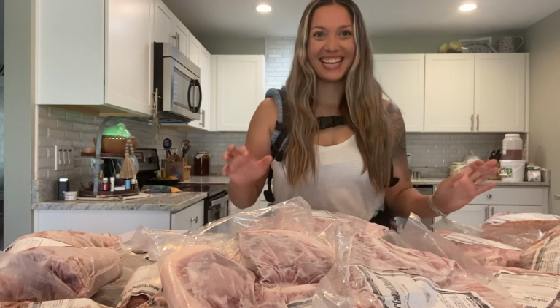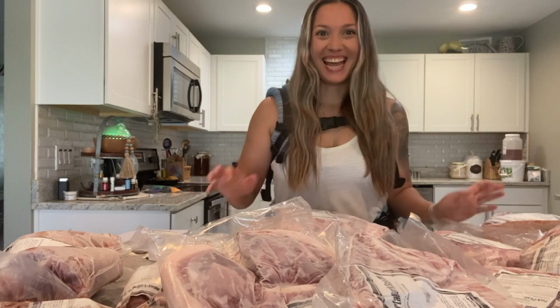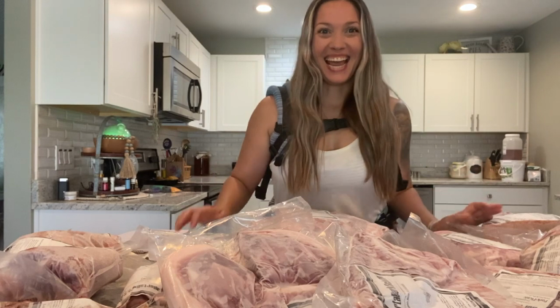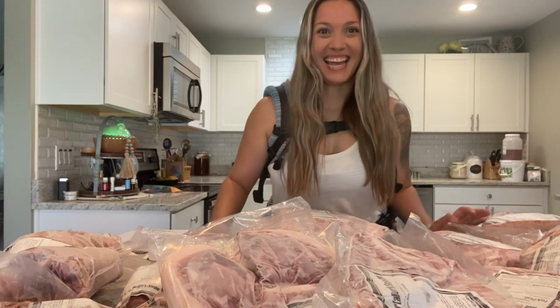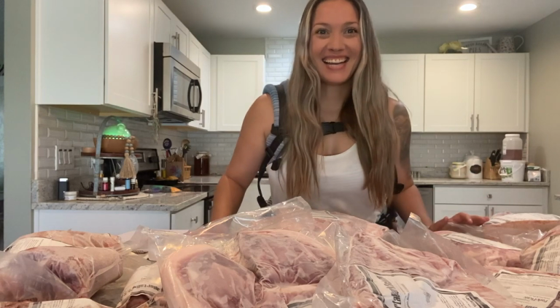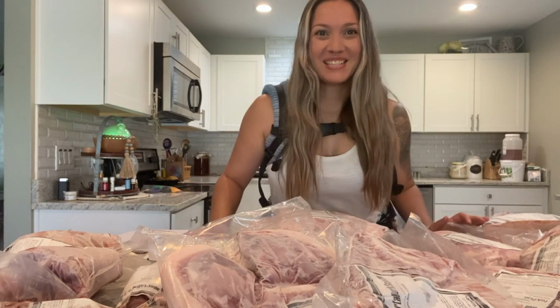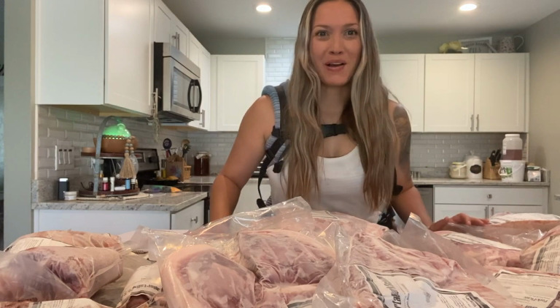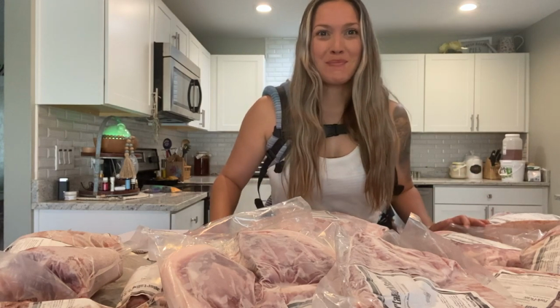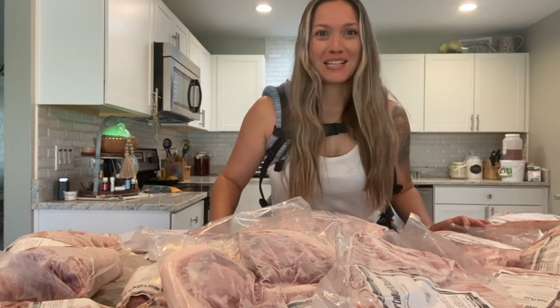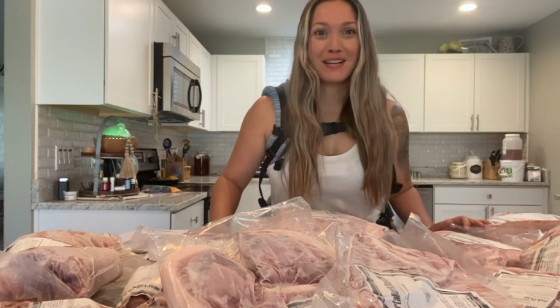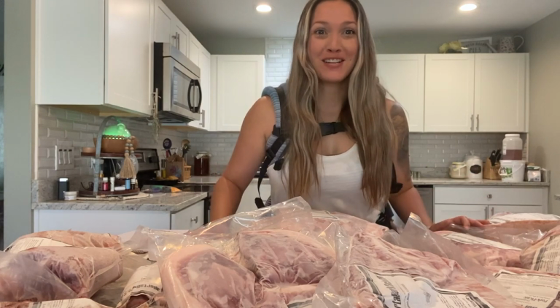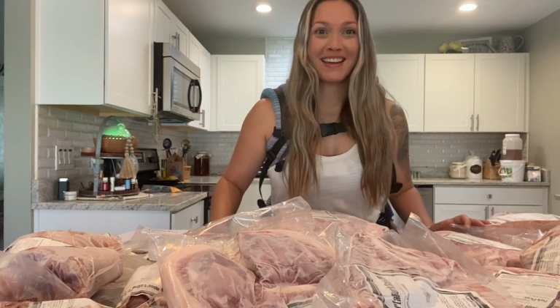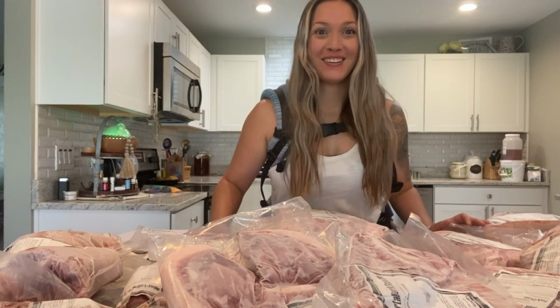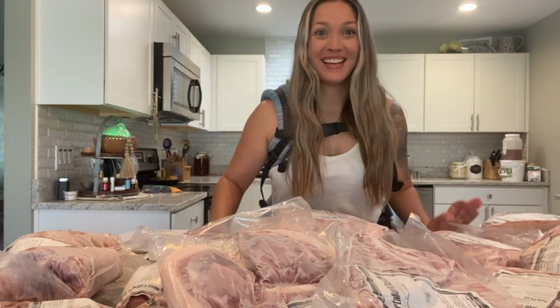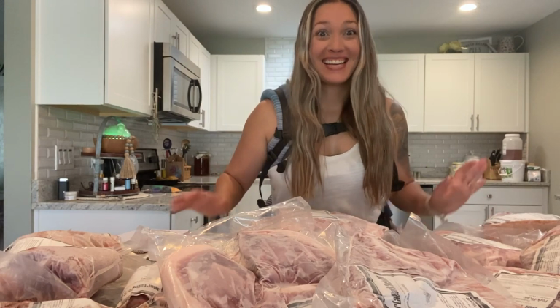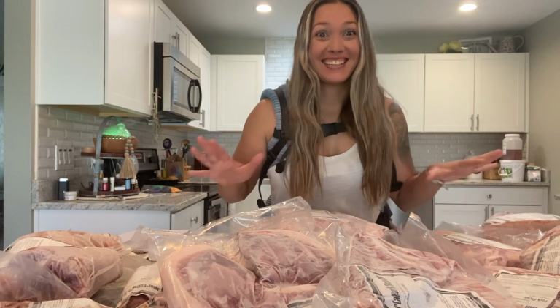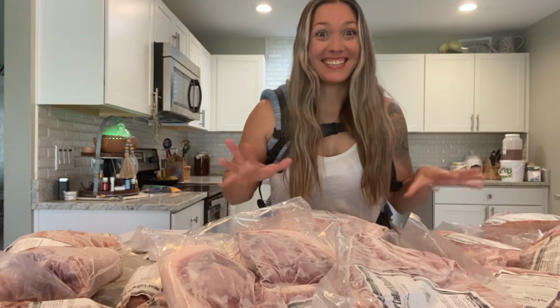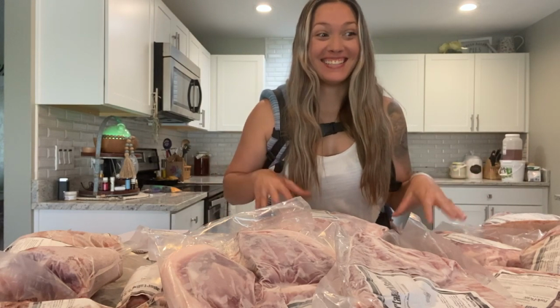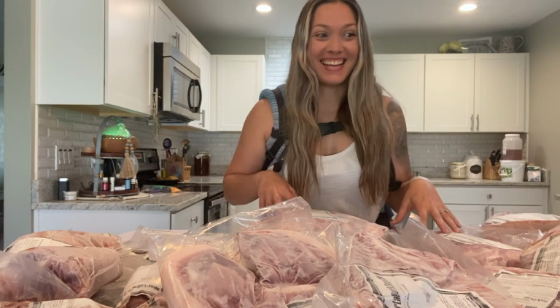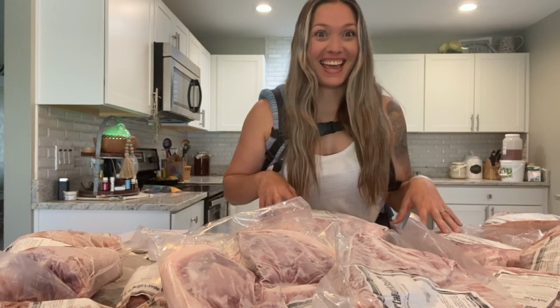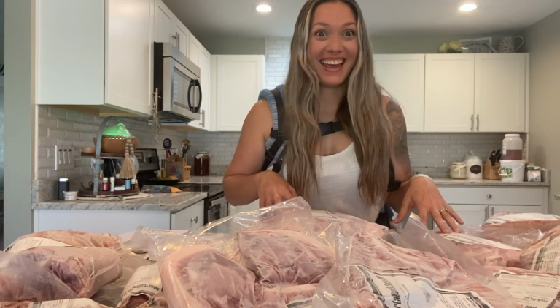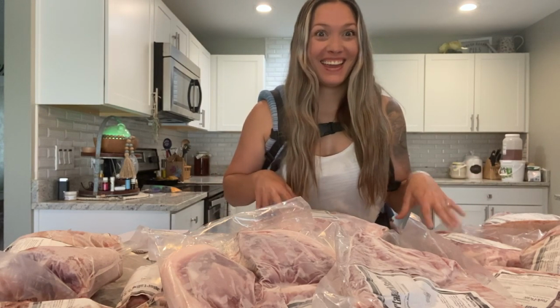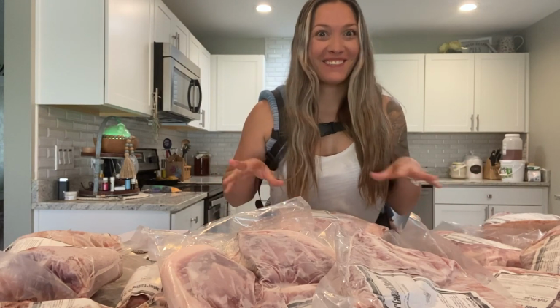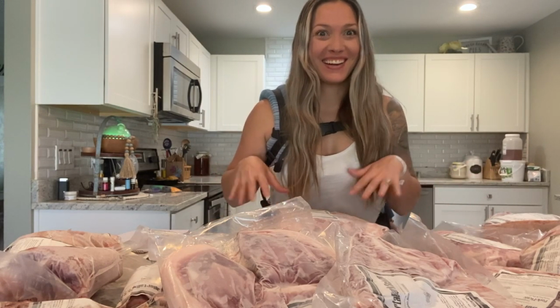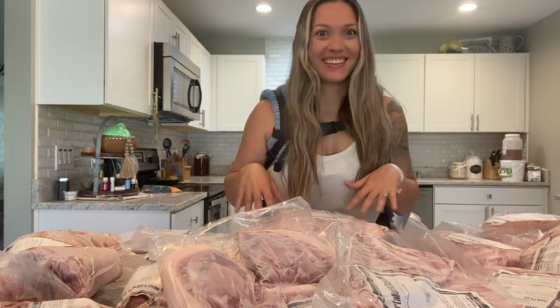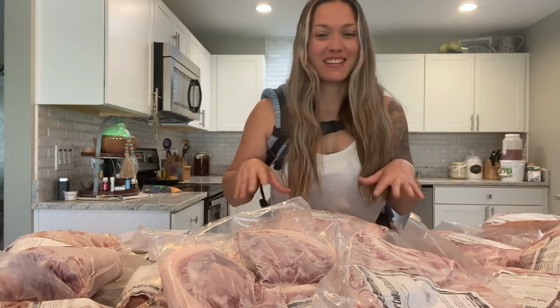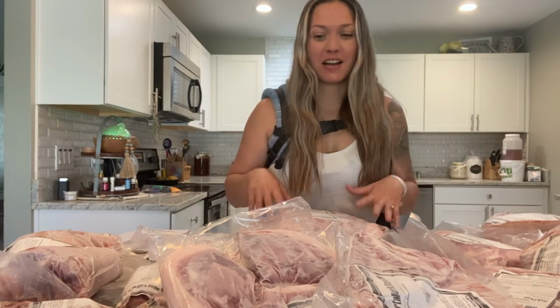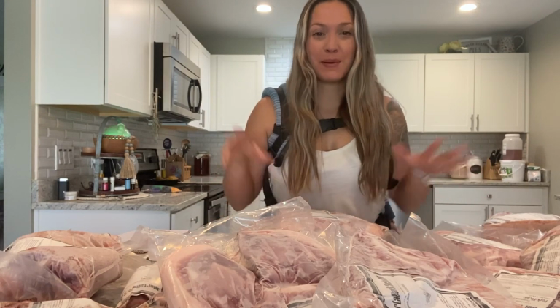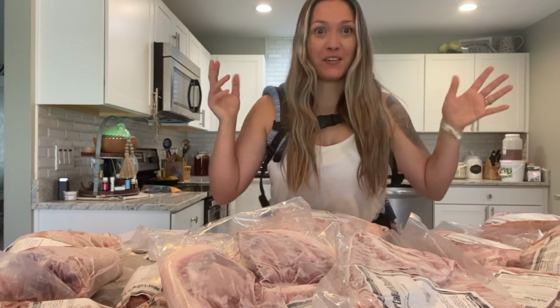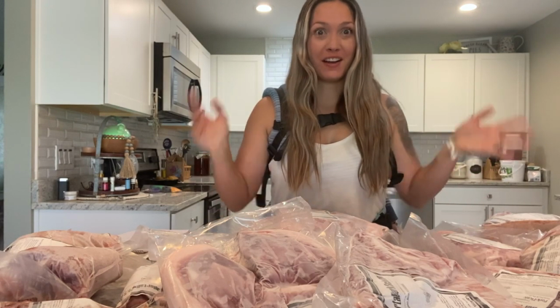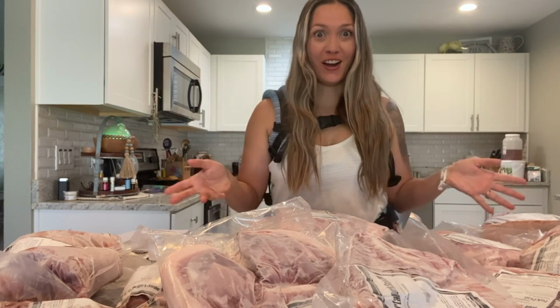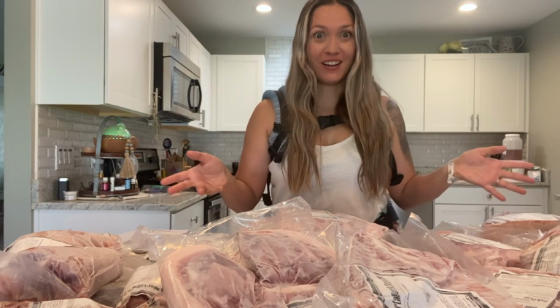Hey guys, welcome back to my channel. Today we are going to talk about a hog.